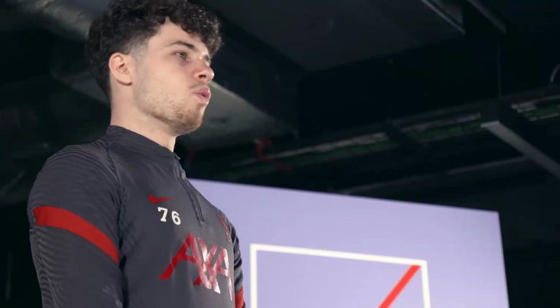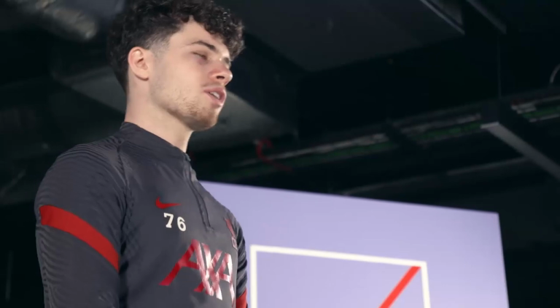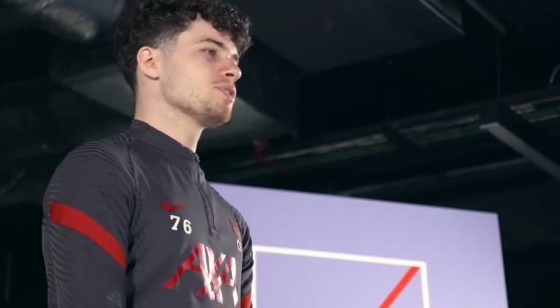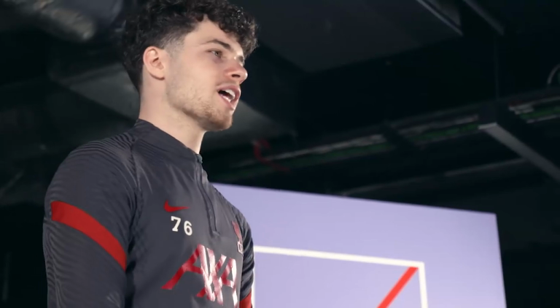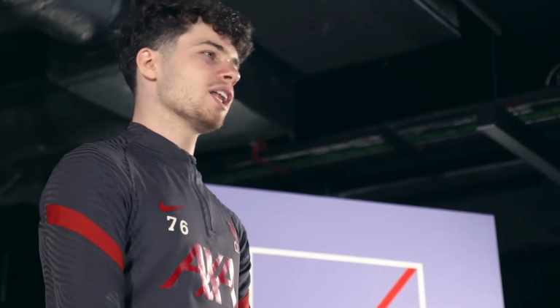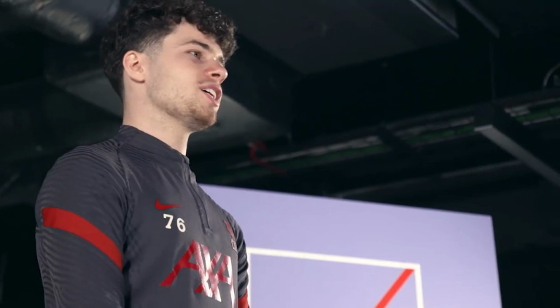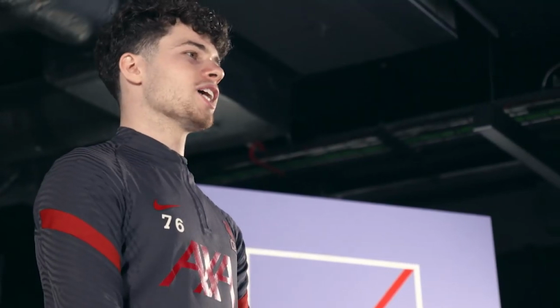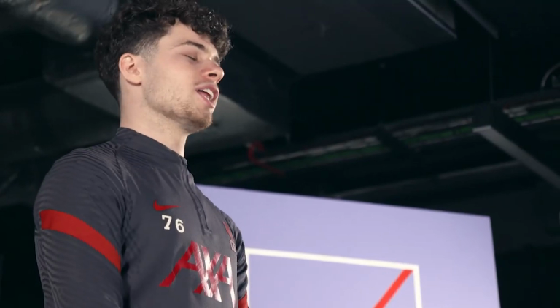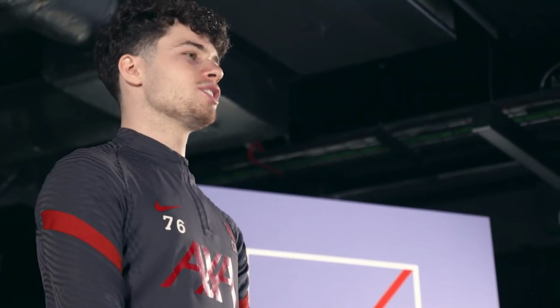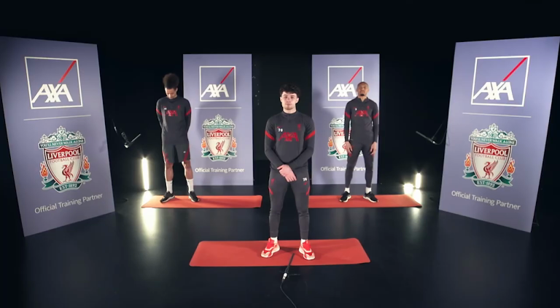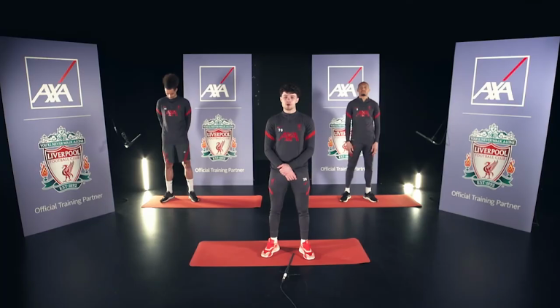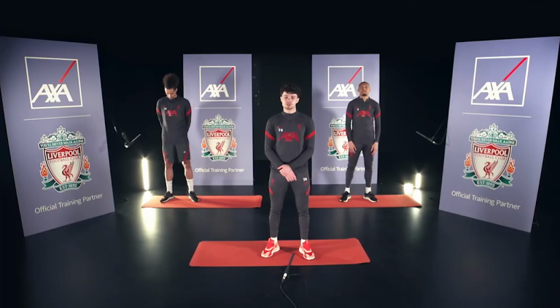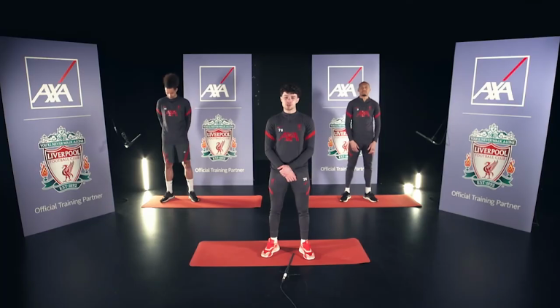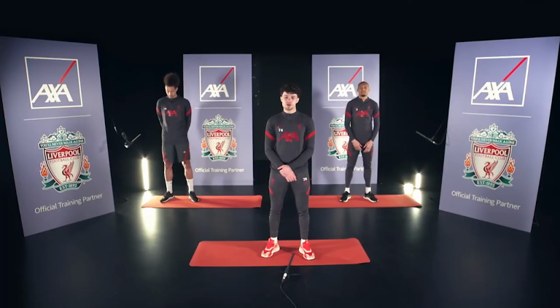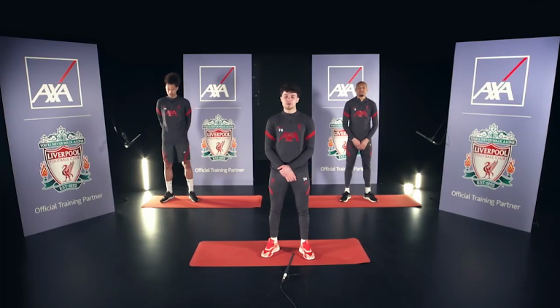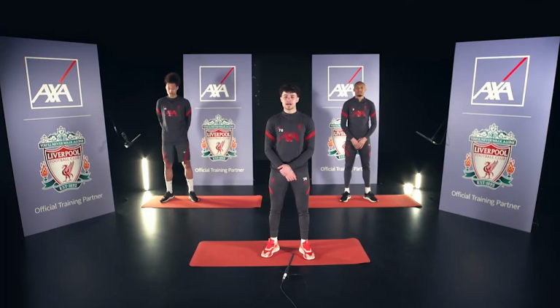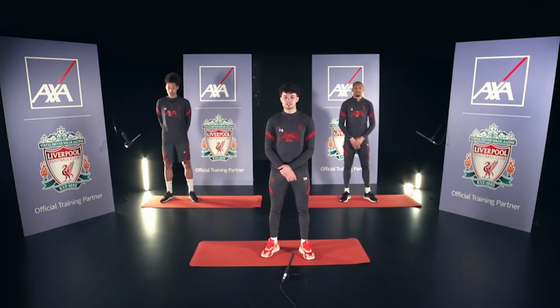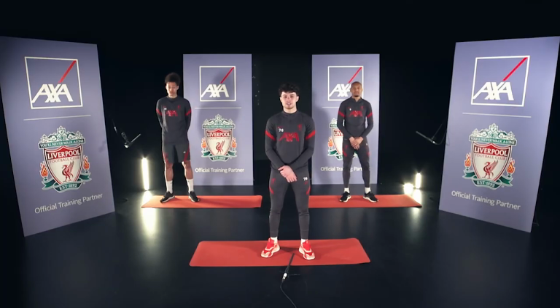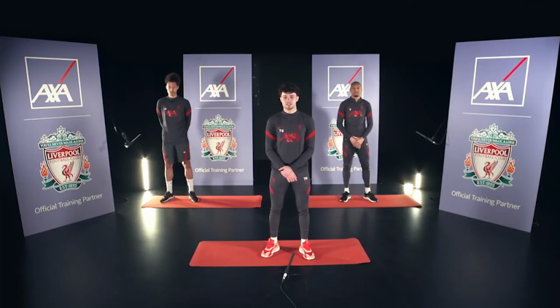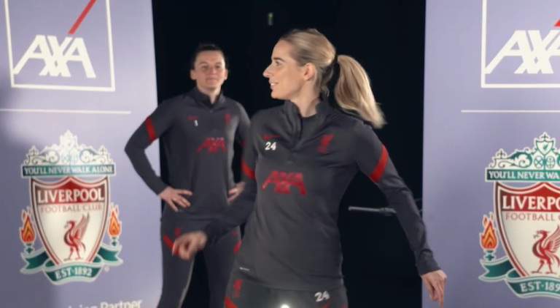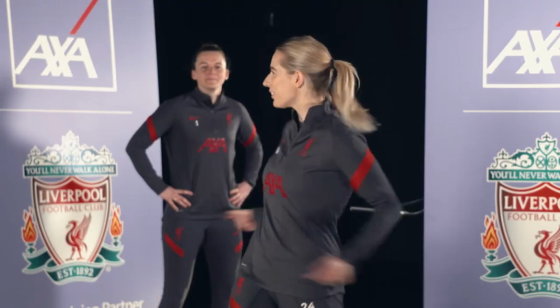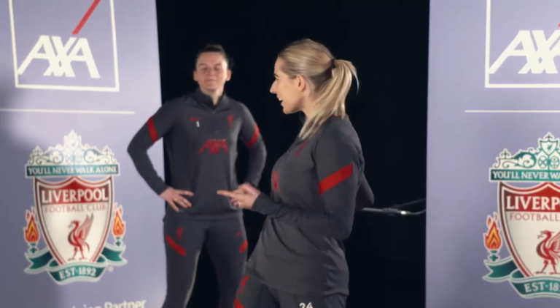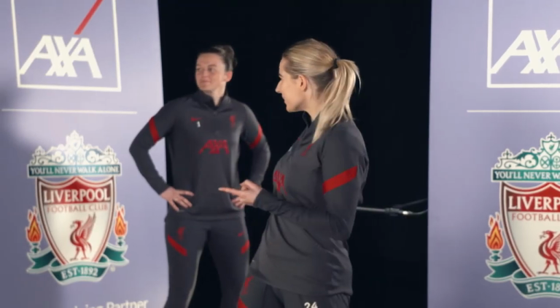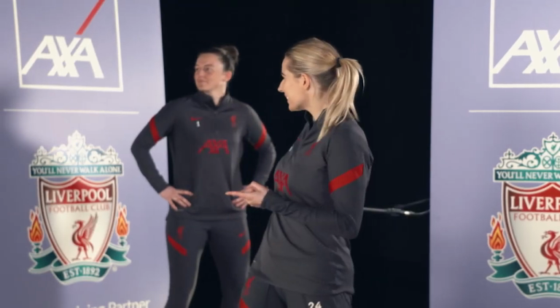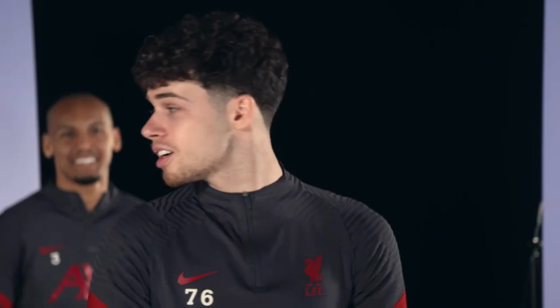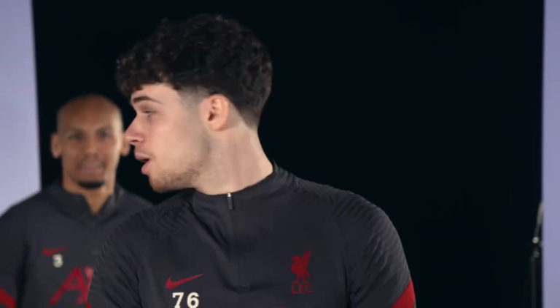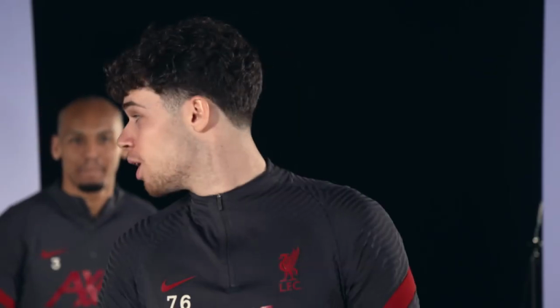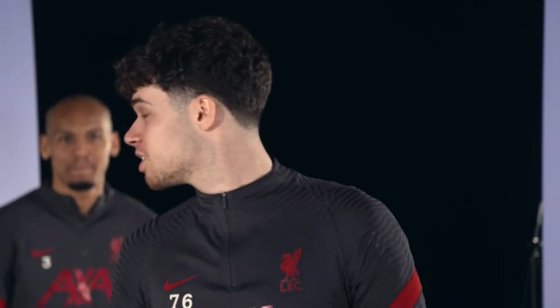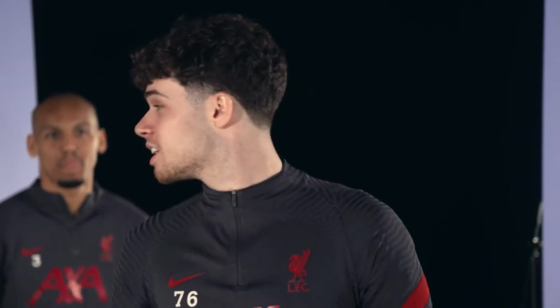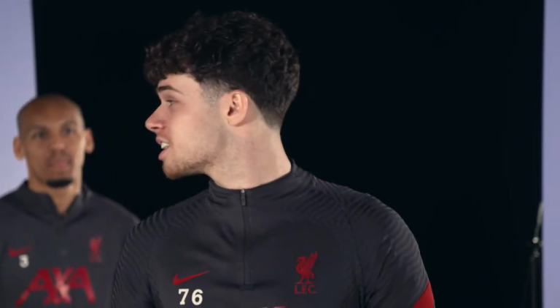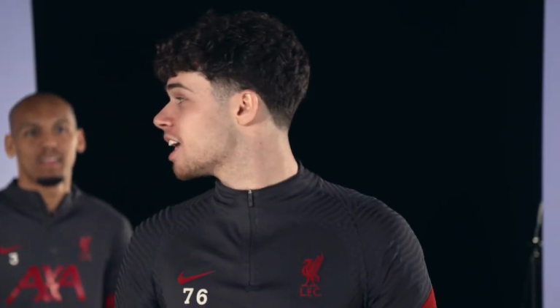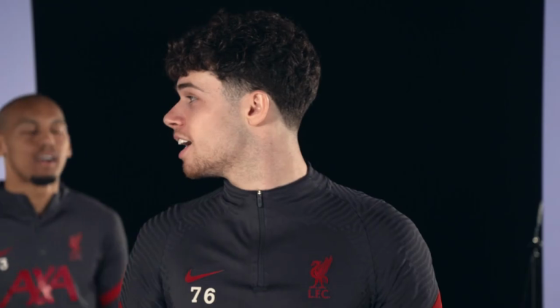Welcome to the LFC challenge brought to you by AXA. Ready Kaz? Come on boys, let's get started.